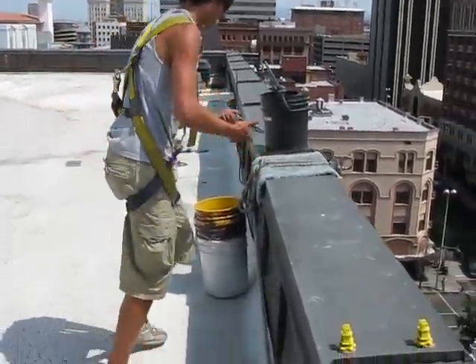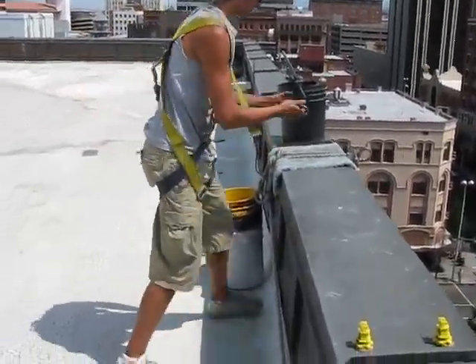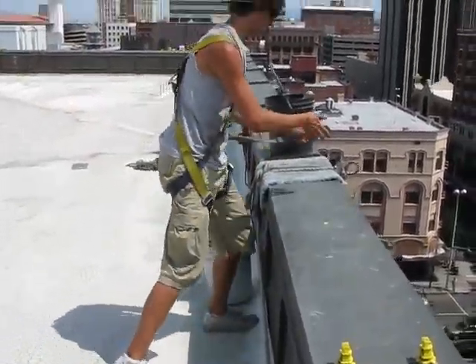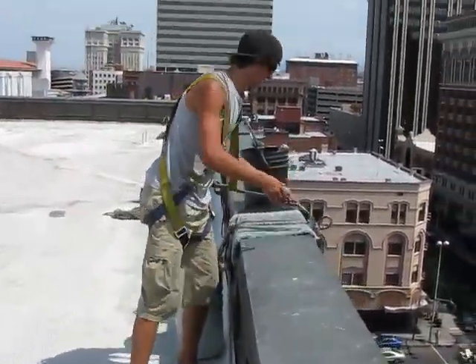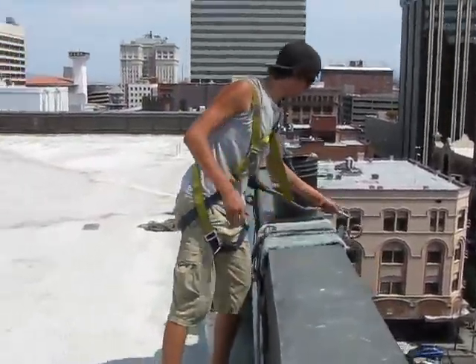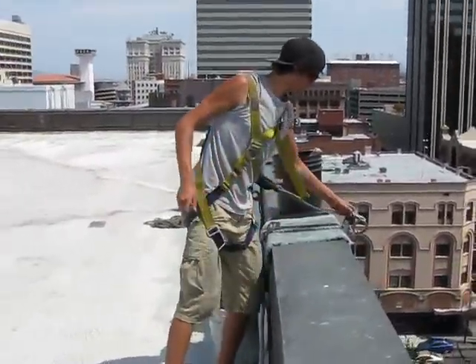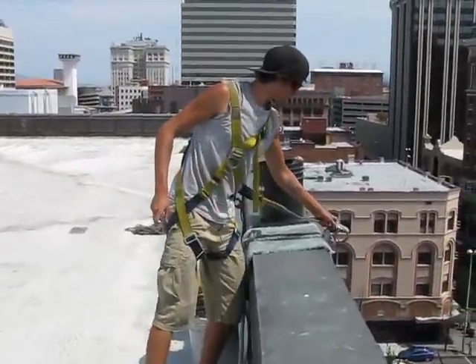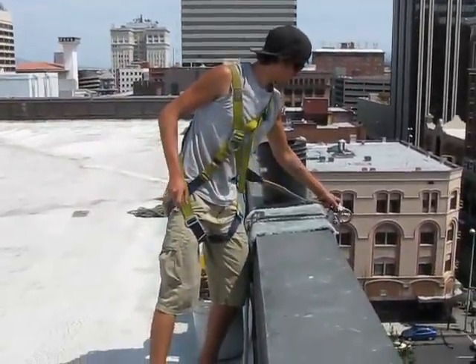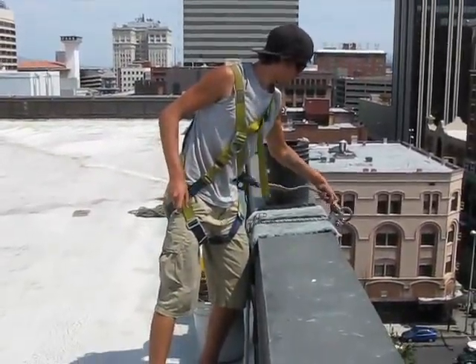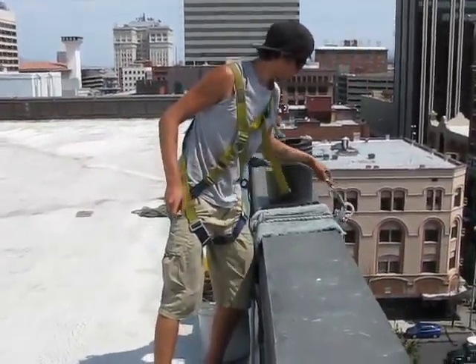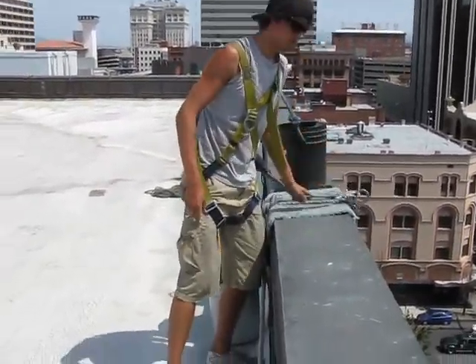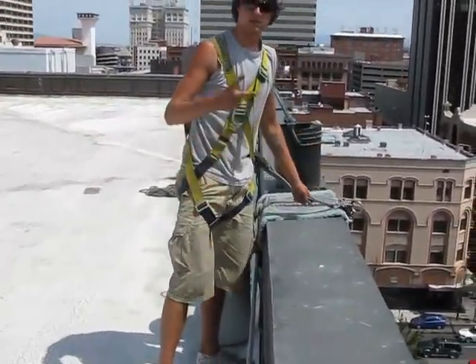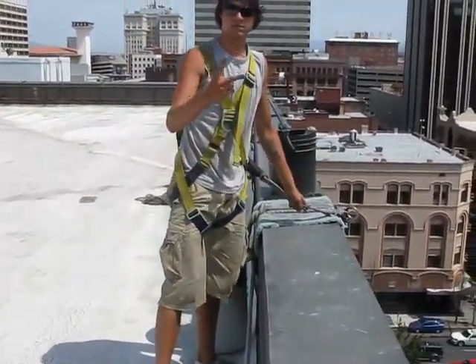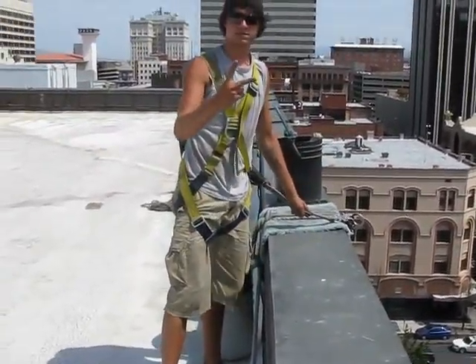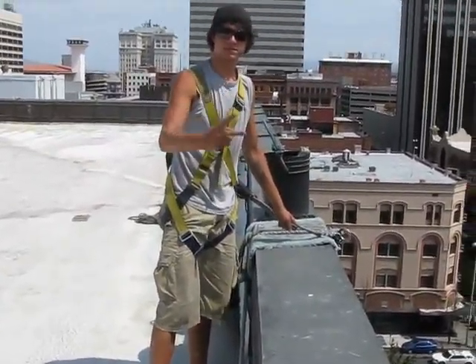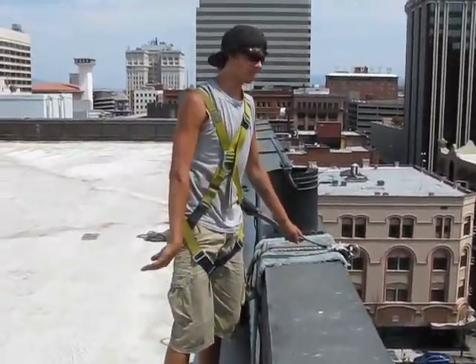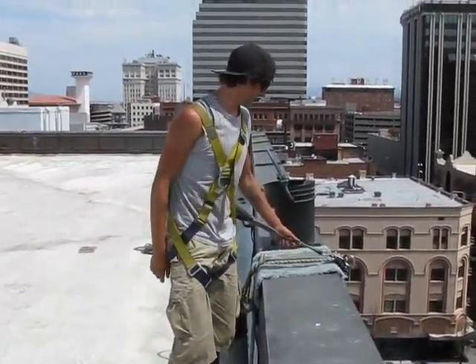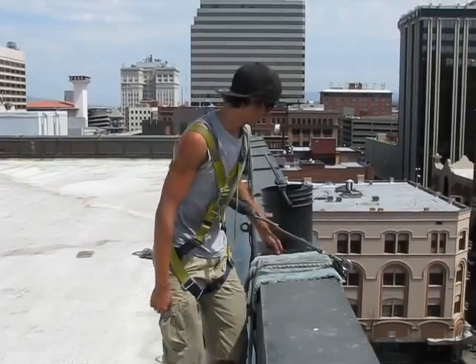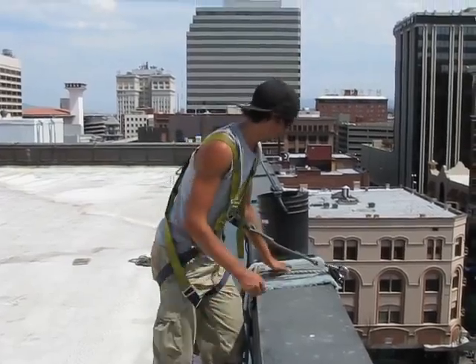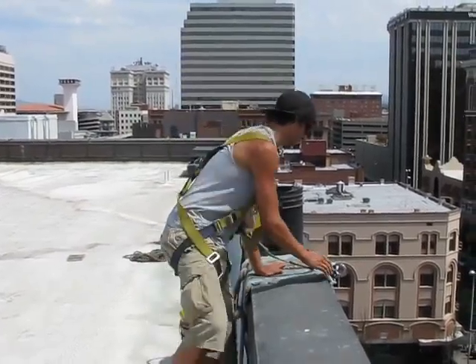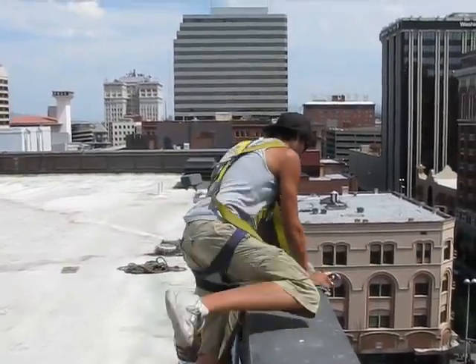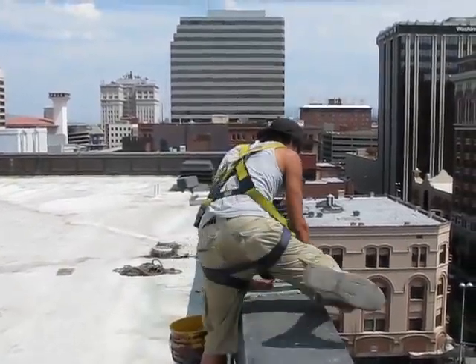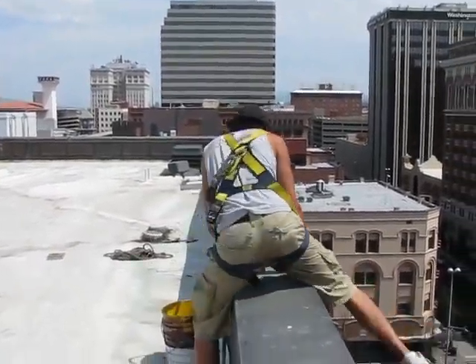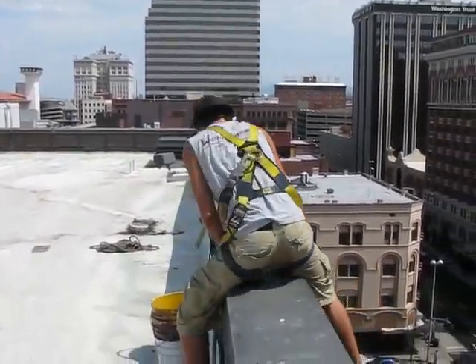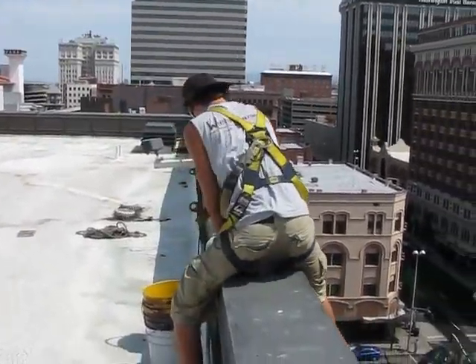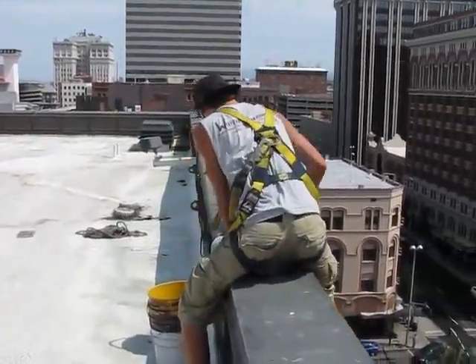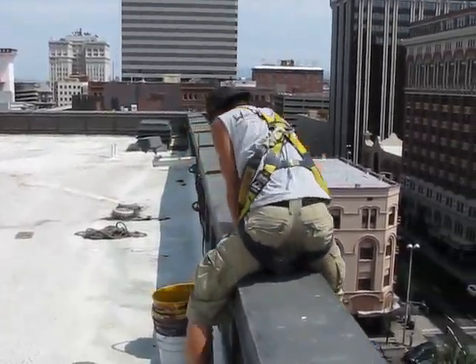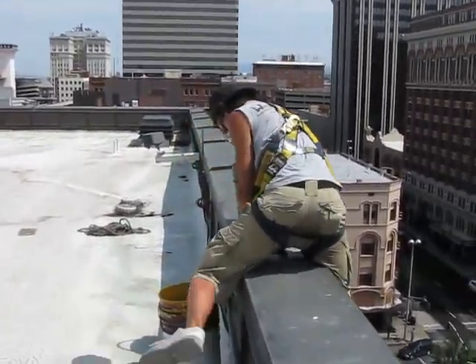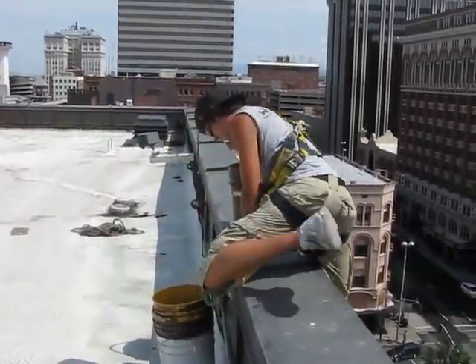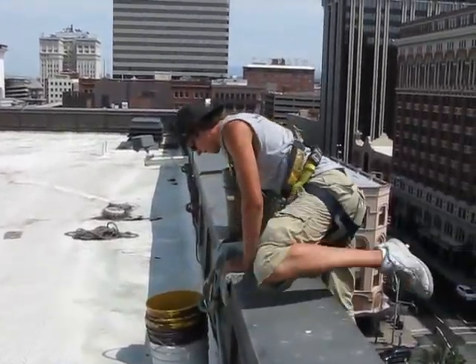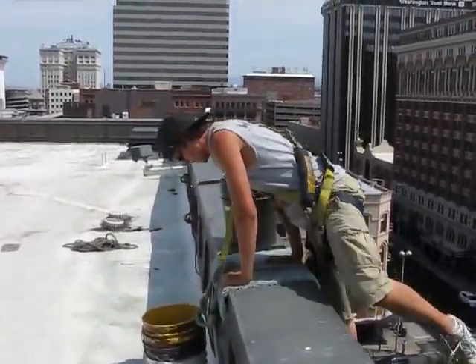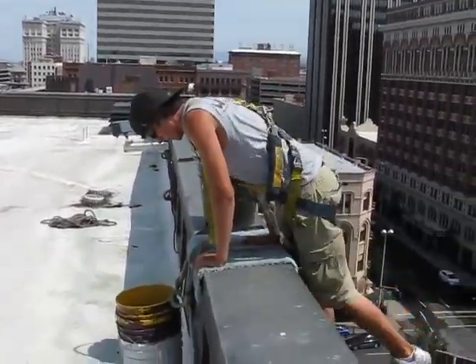This is window cleaner Michael here, getting ready to hit the south drop. Here he goes, throwing a leg over the side.